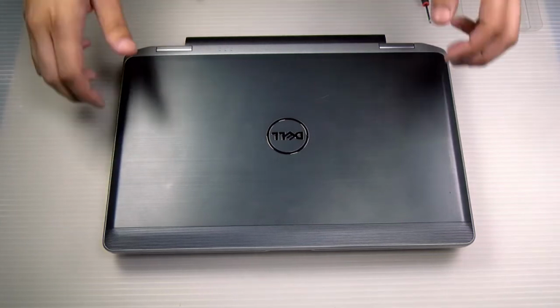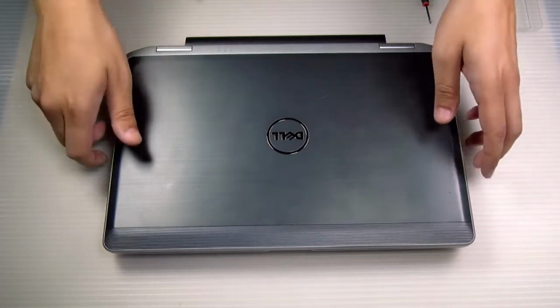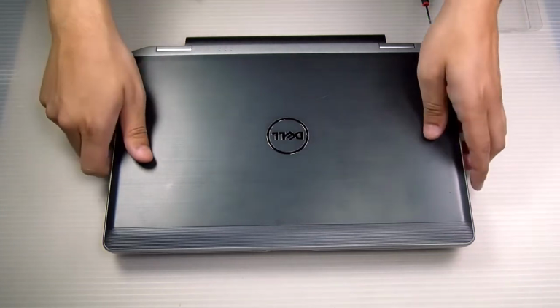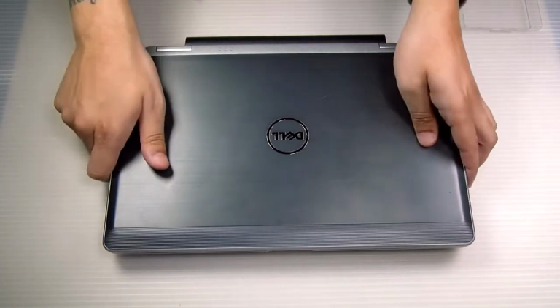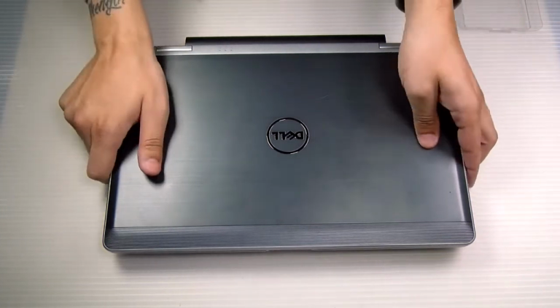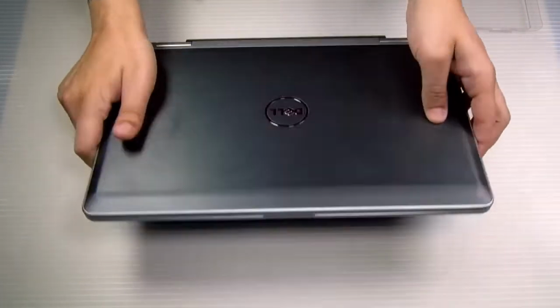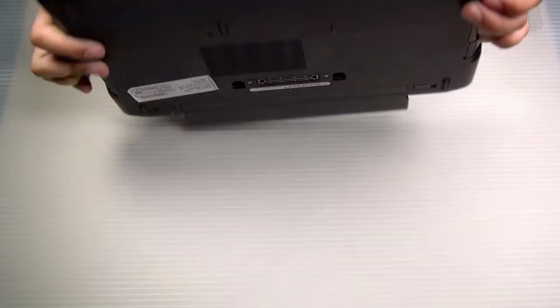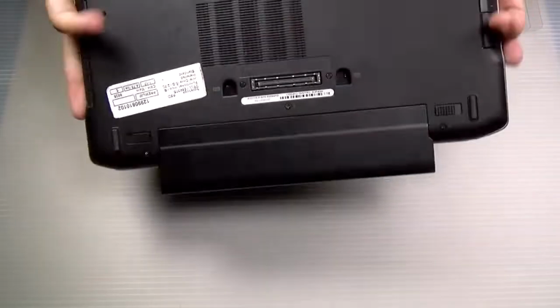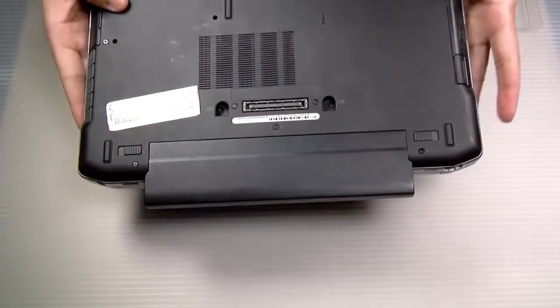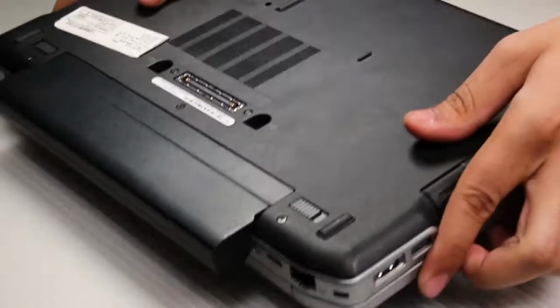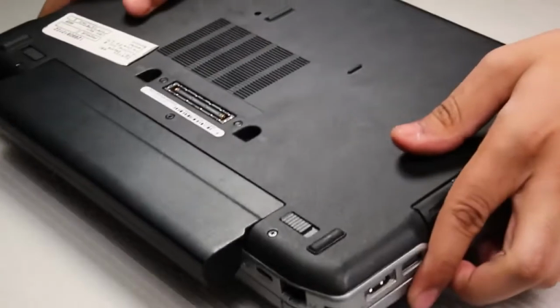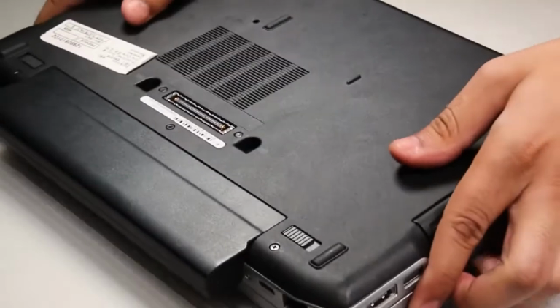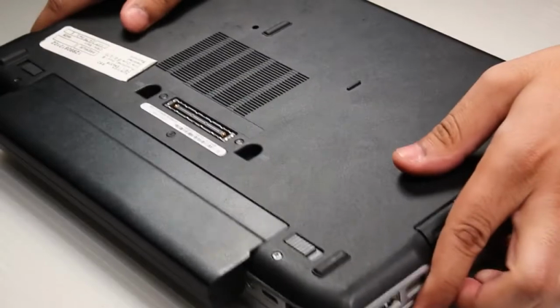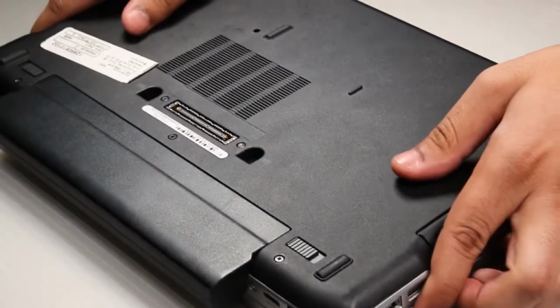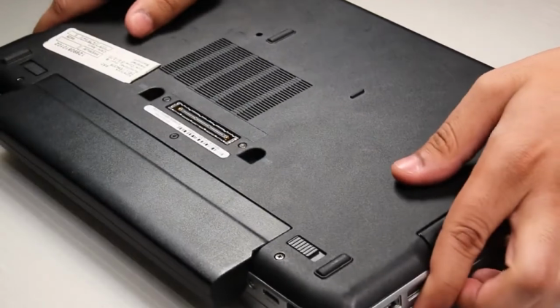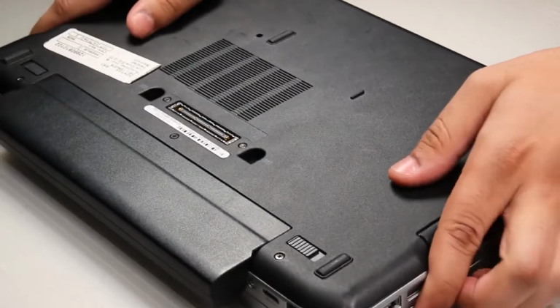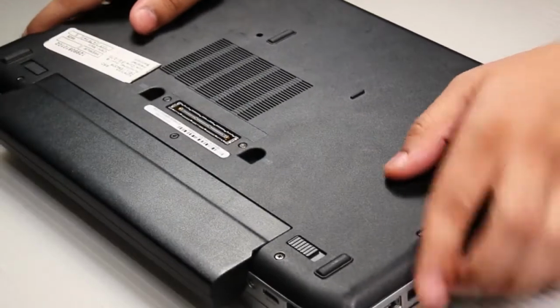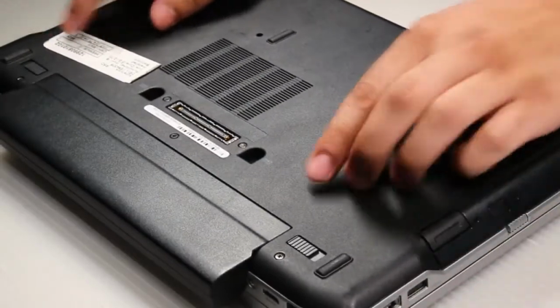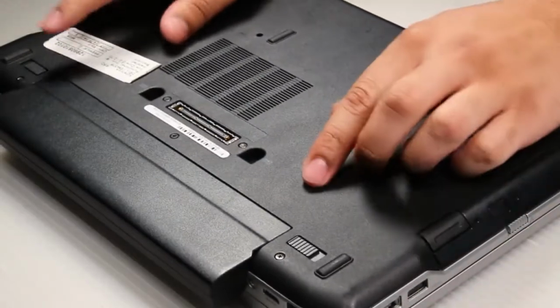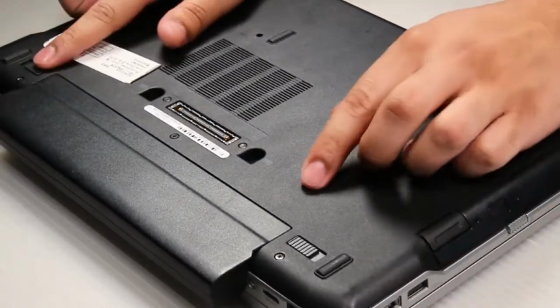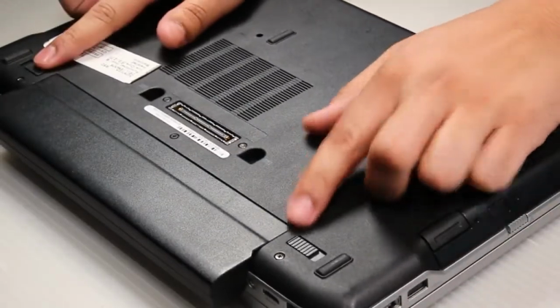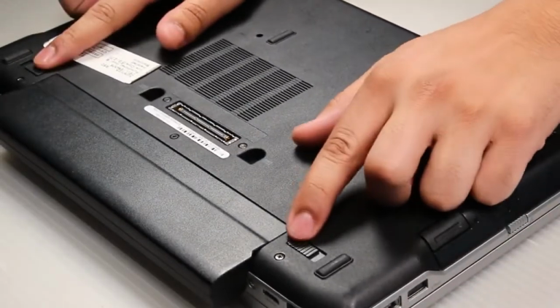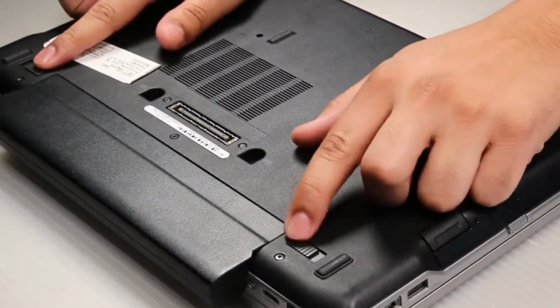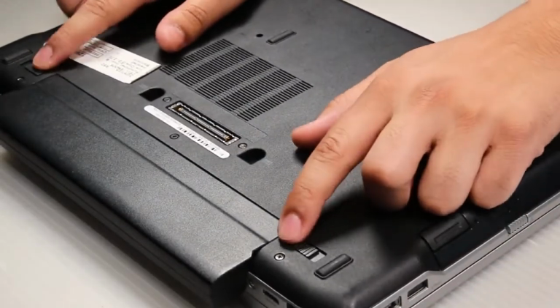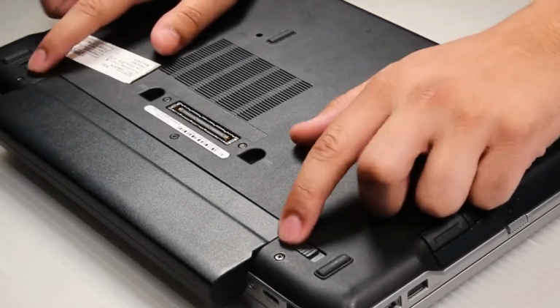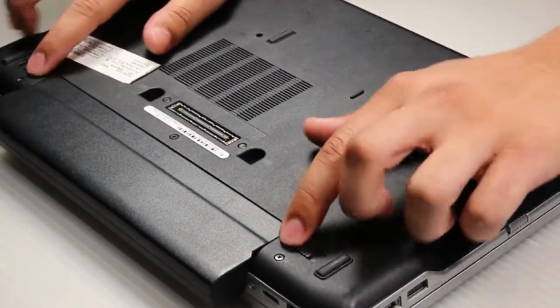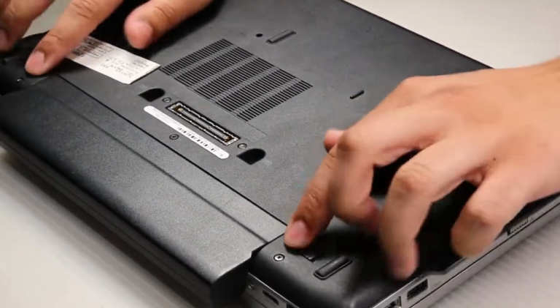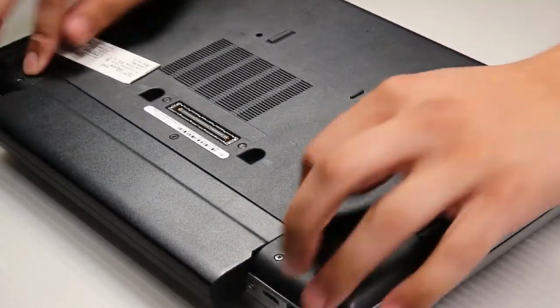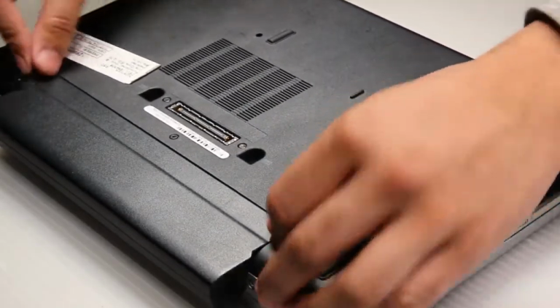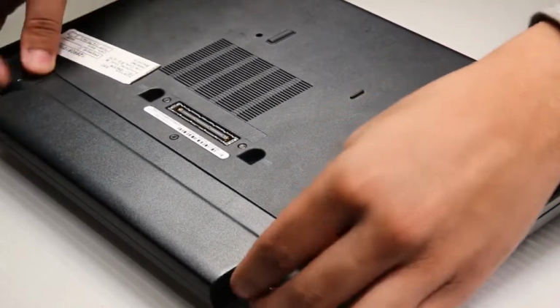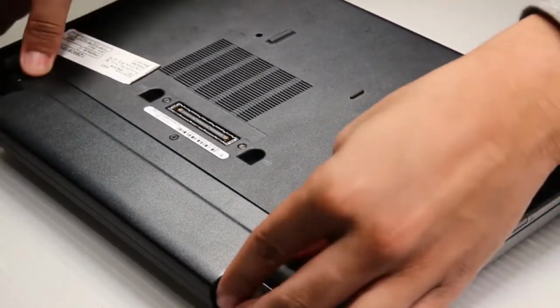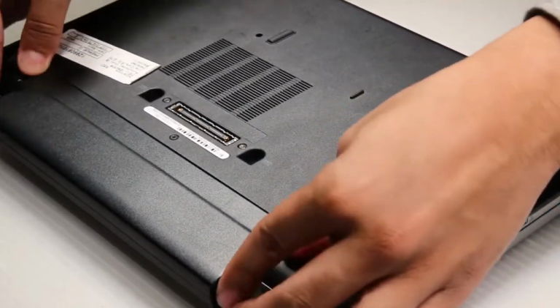First thing you want to do is flip the machine over. There are two tabs on the bottom that will release the hot swappable battery.